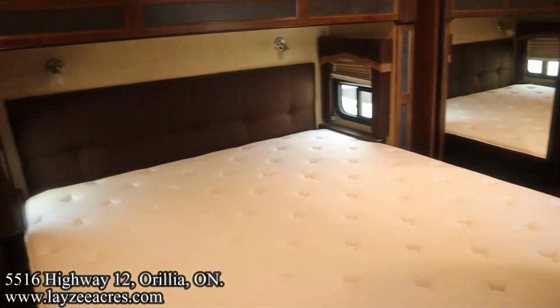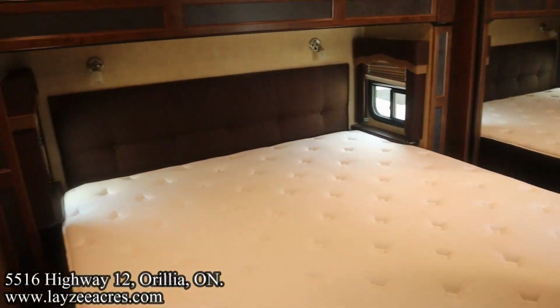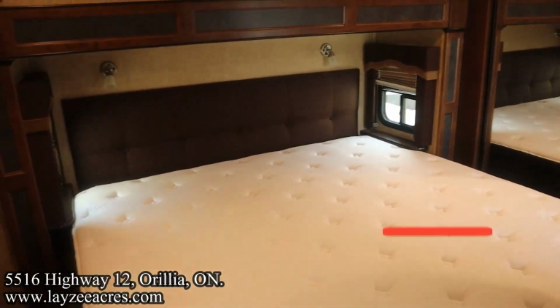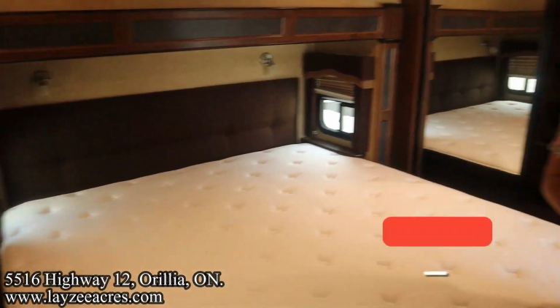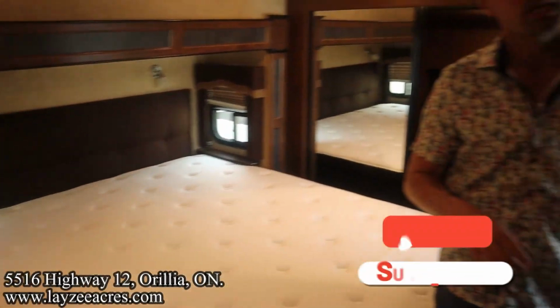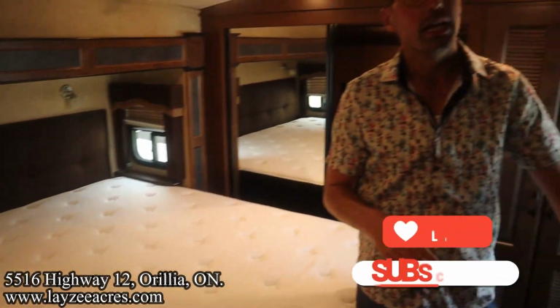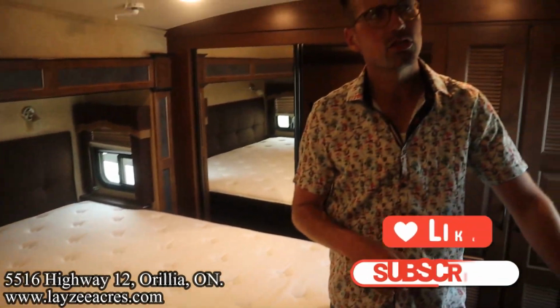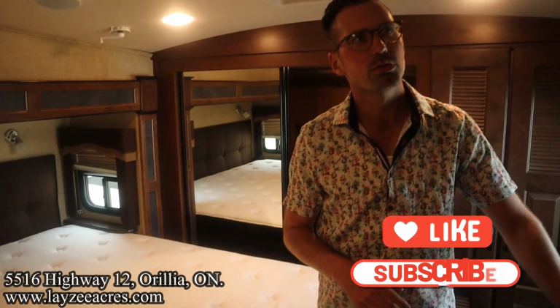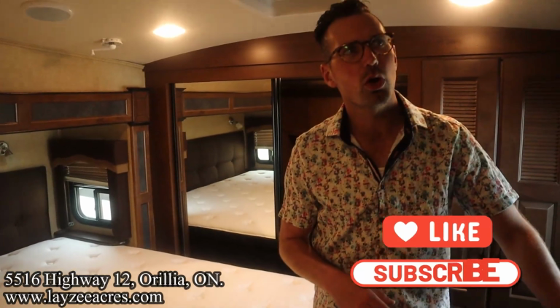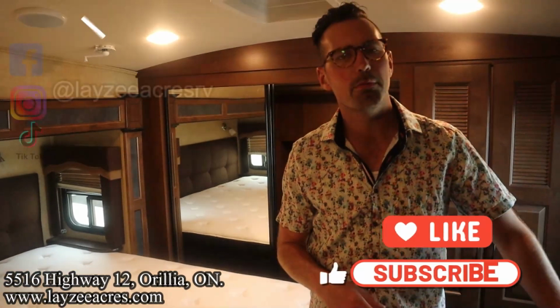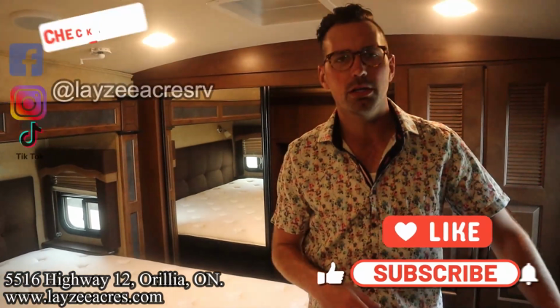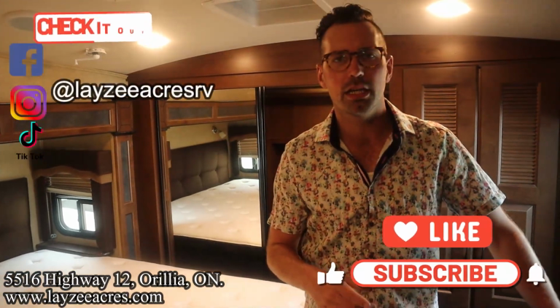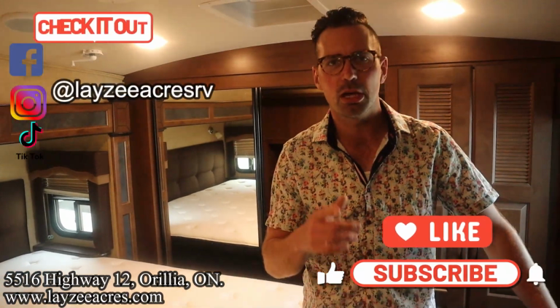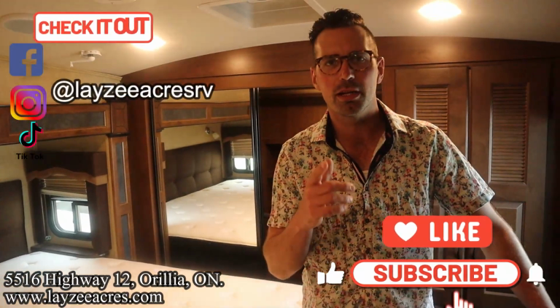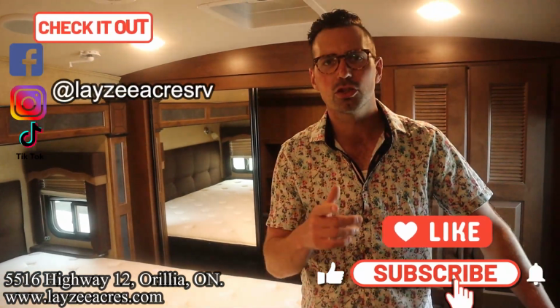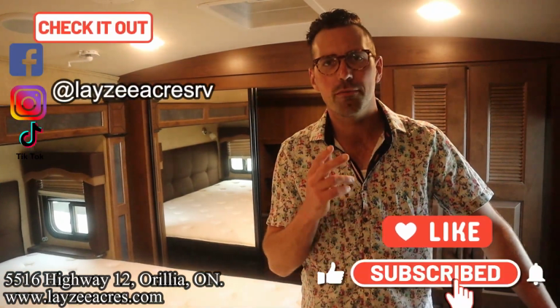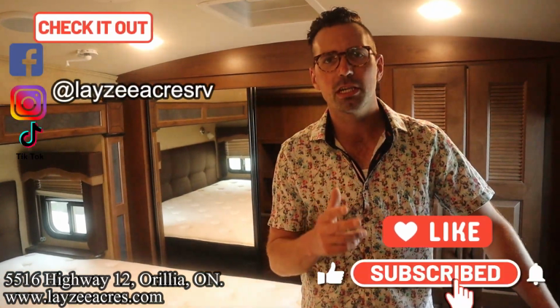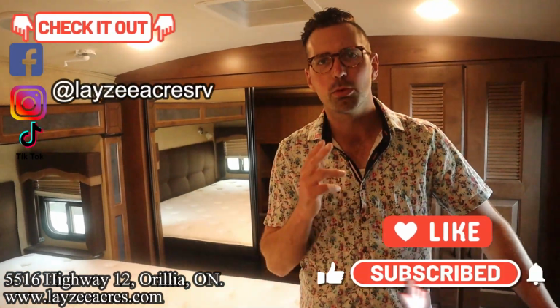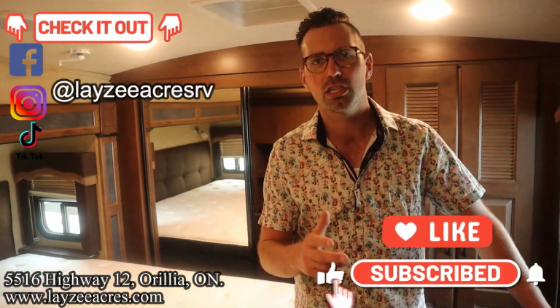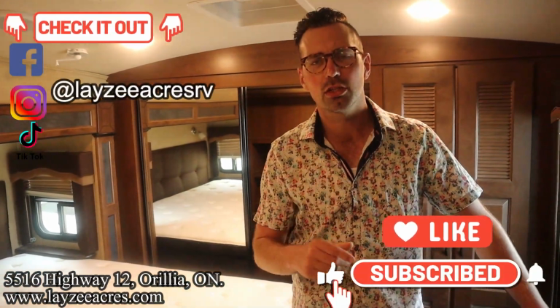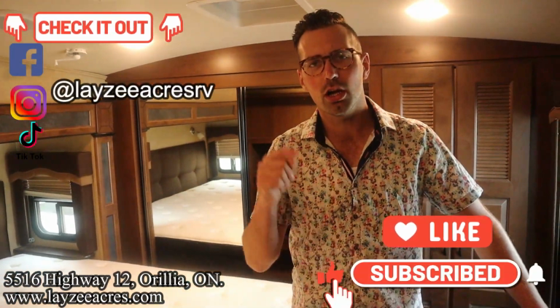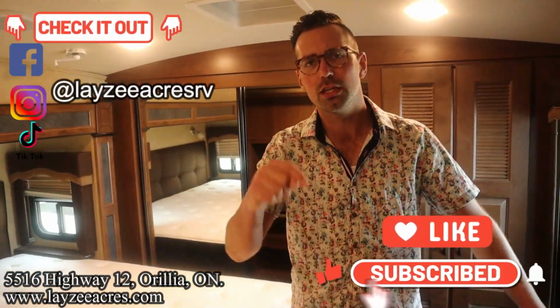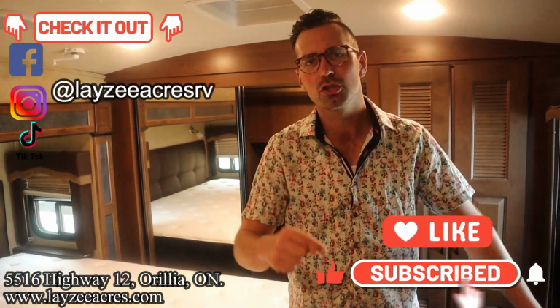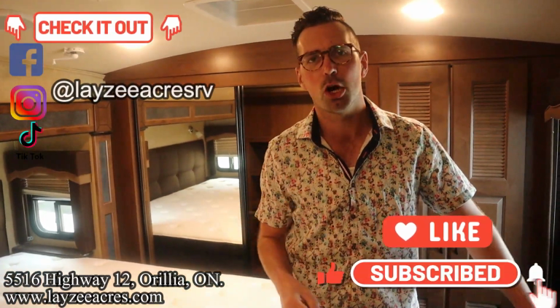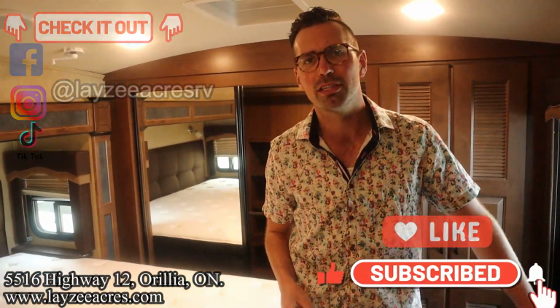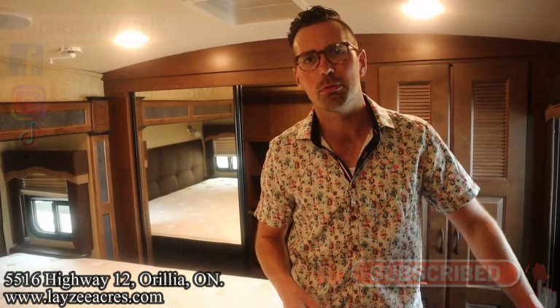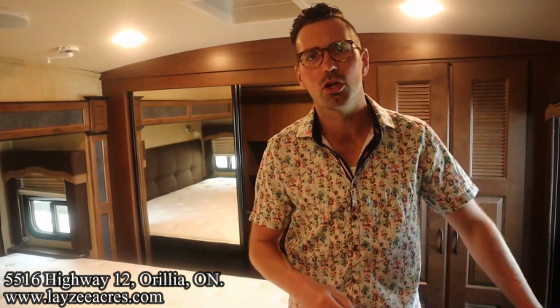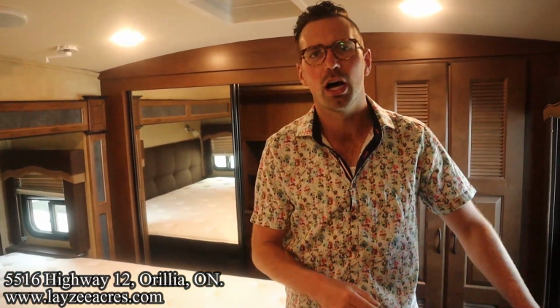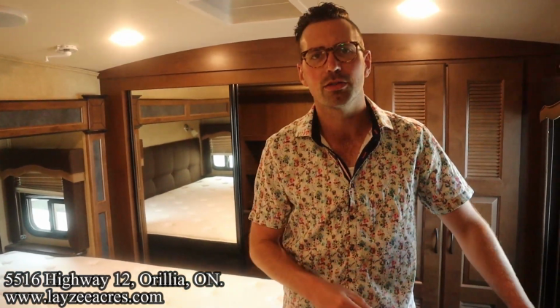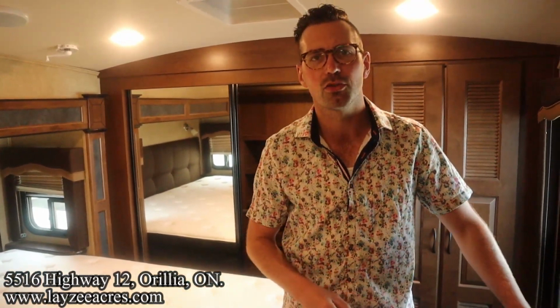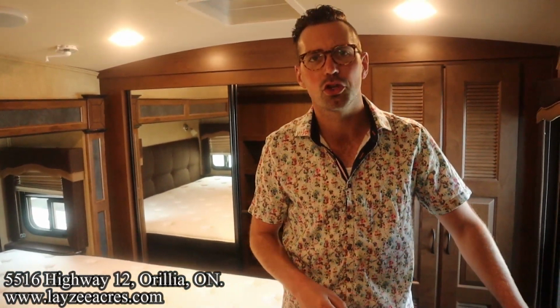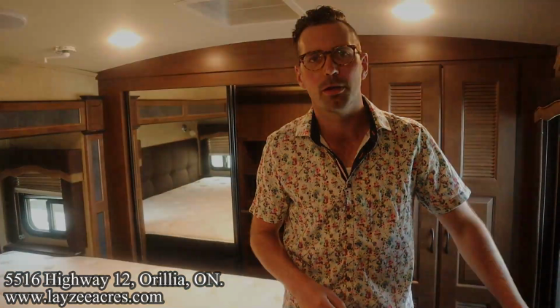Hit the like button, hit the subscribe button, hit us up on Instagram, Facebook, TikTok, leave a comment below, and have yourself a good day.